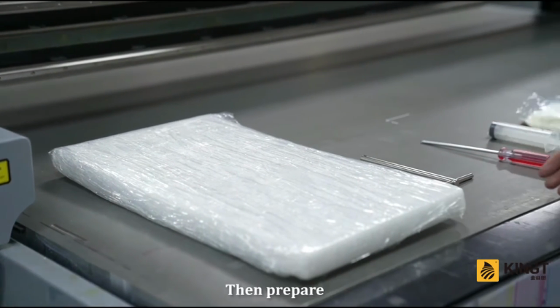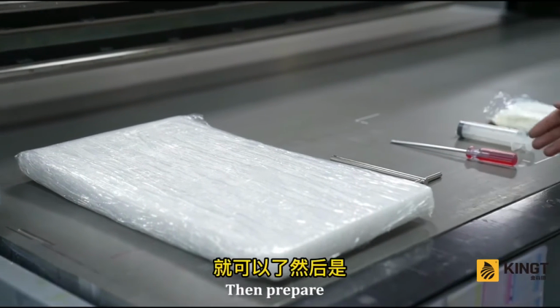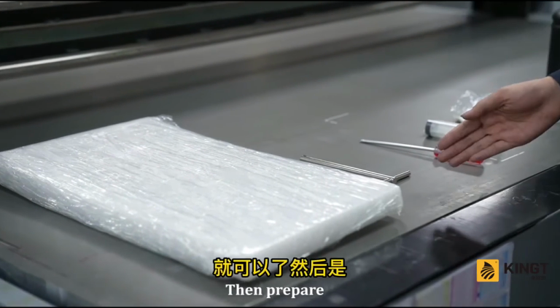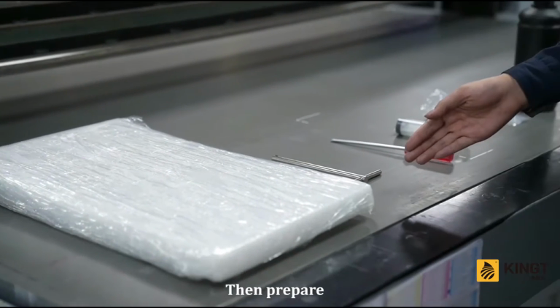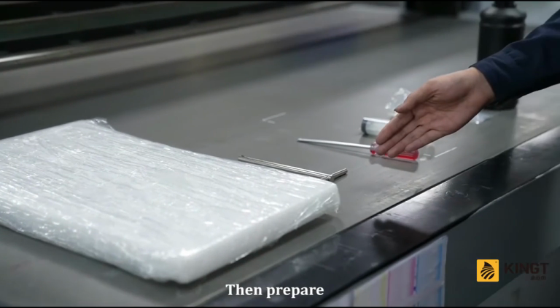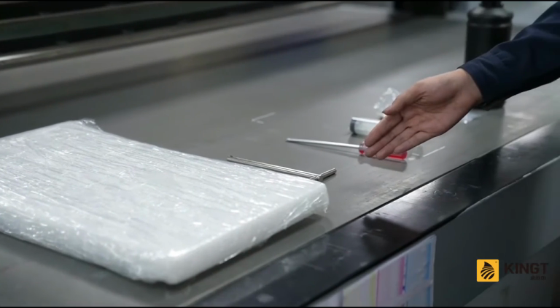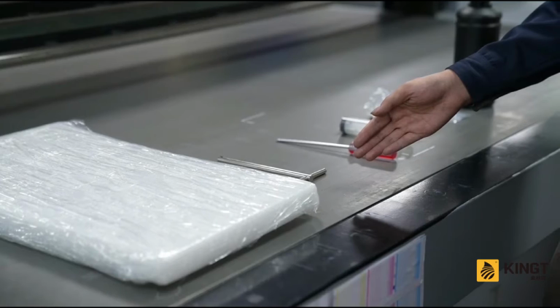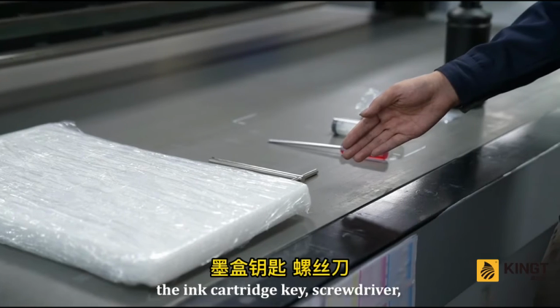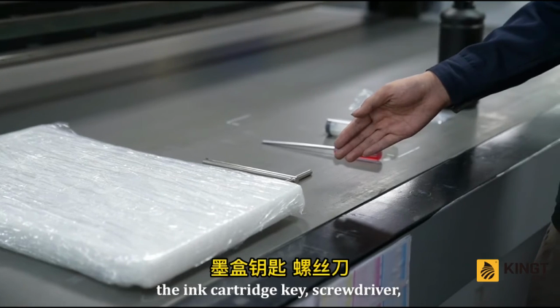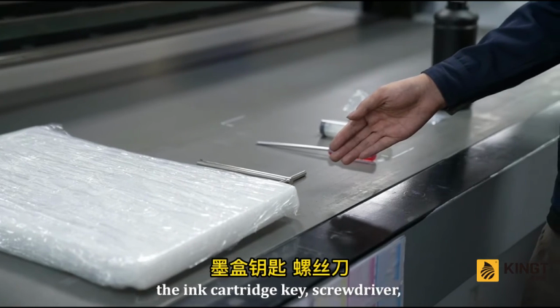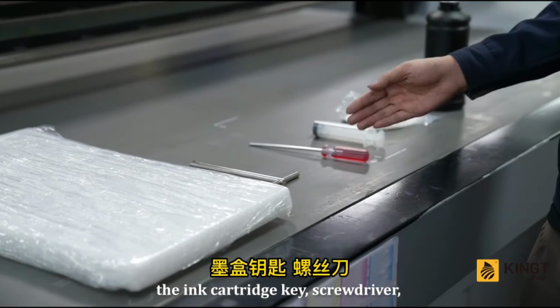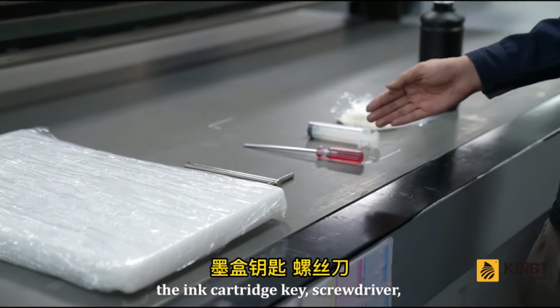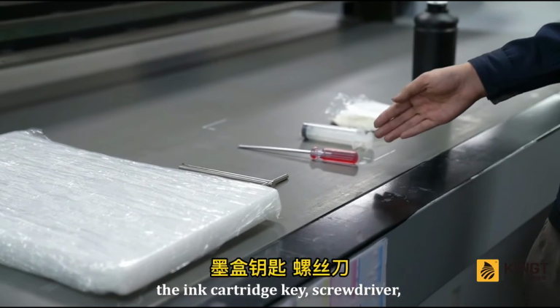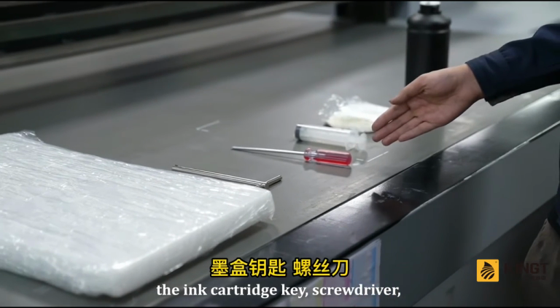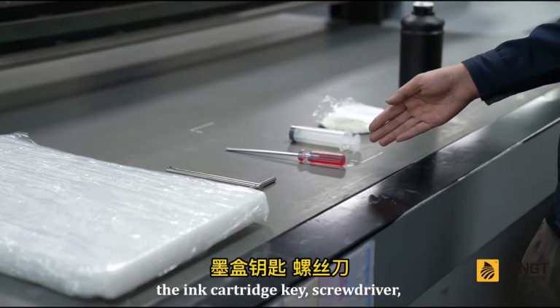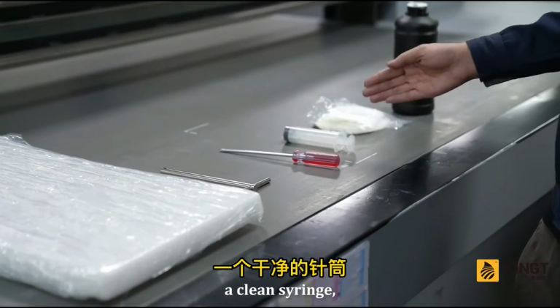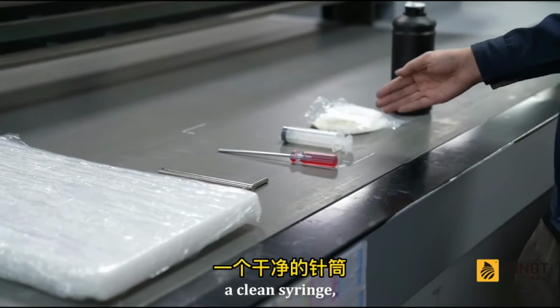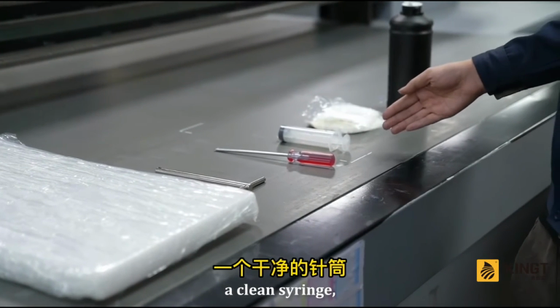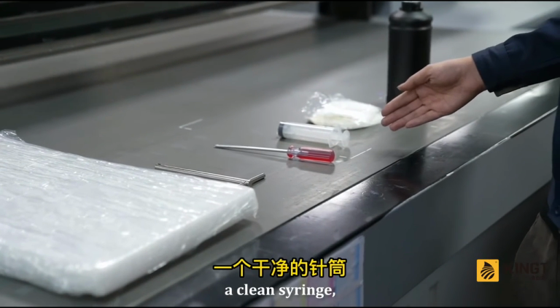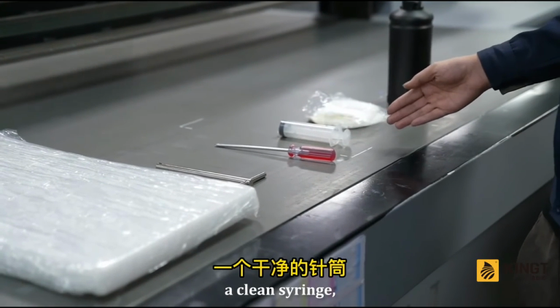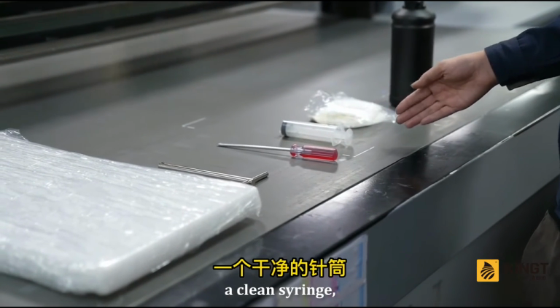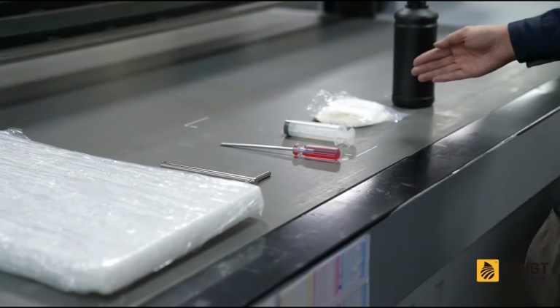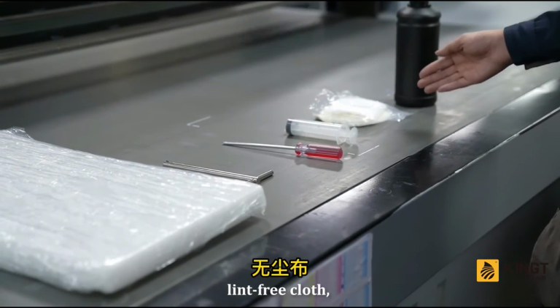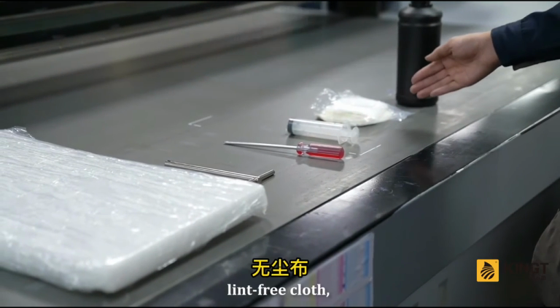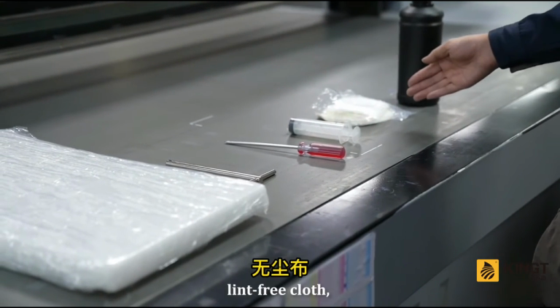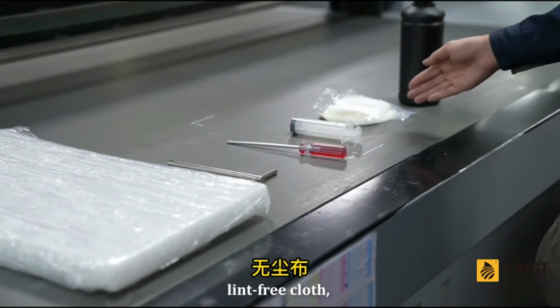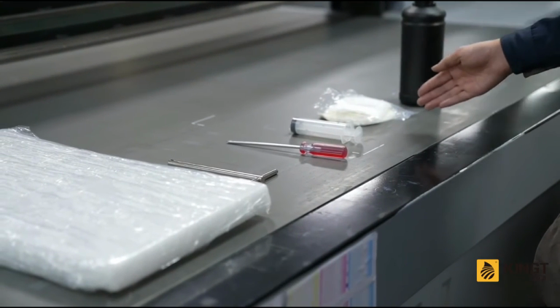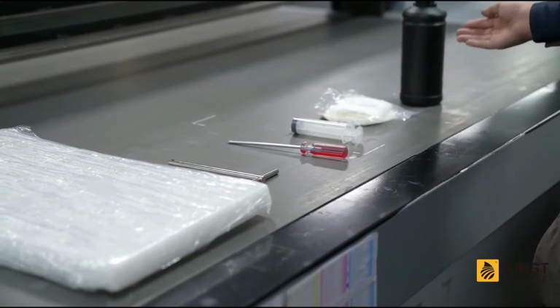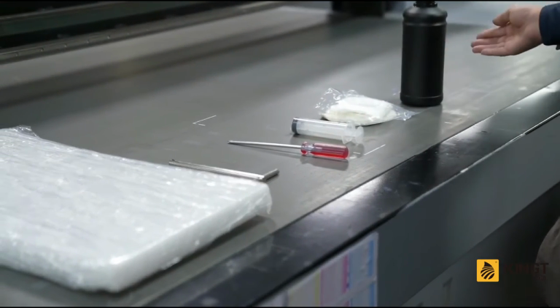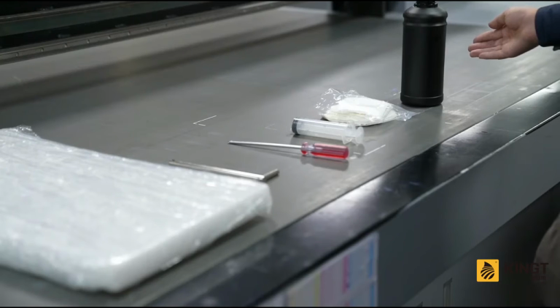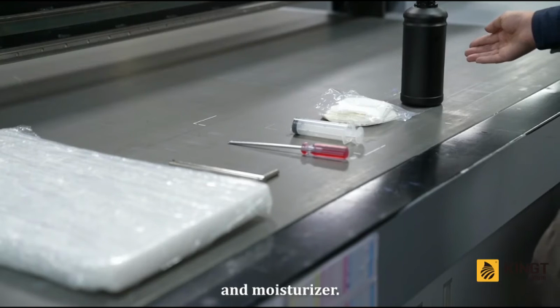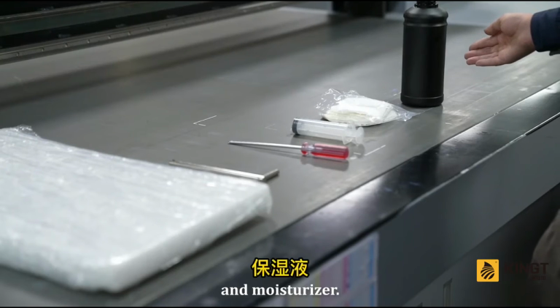Then prepare the ink cartridge key, screwdriver, a clean syringe, lint-free cloth, and moisturizer.